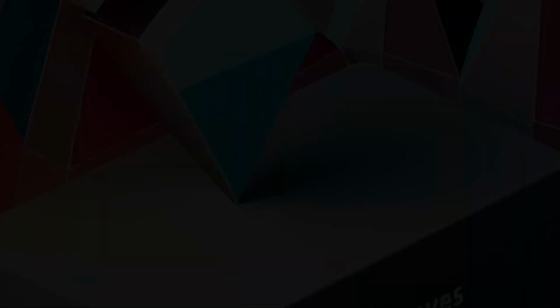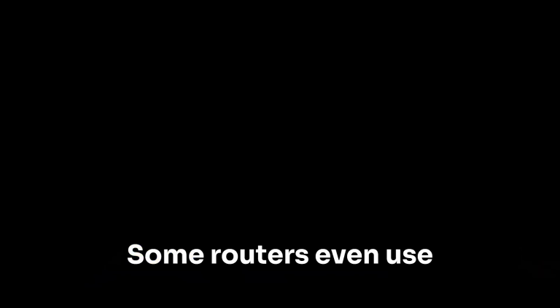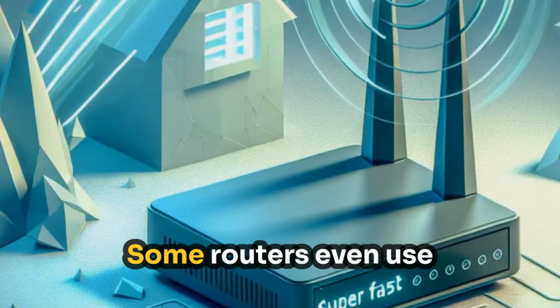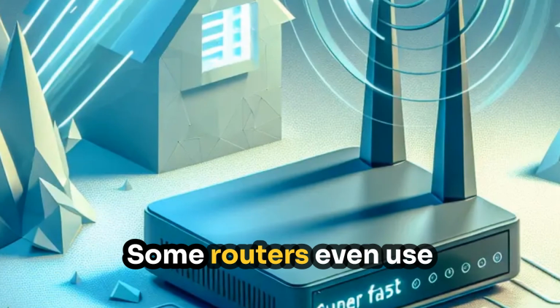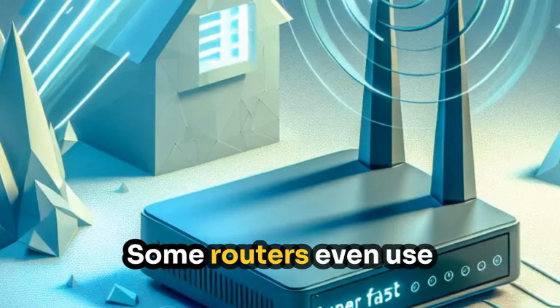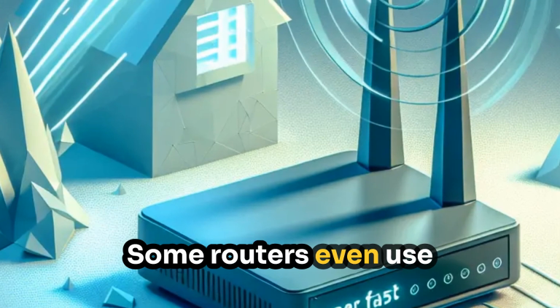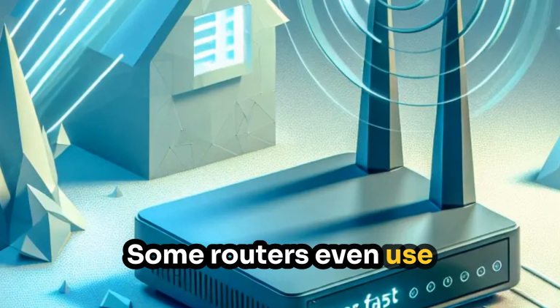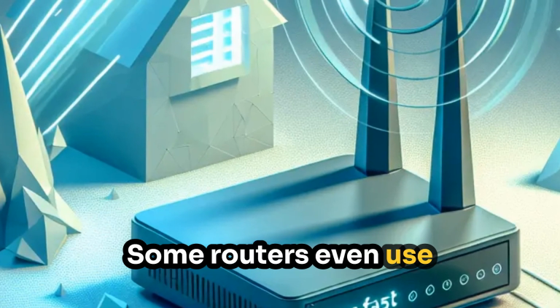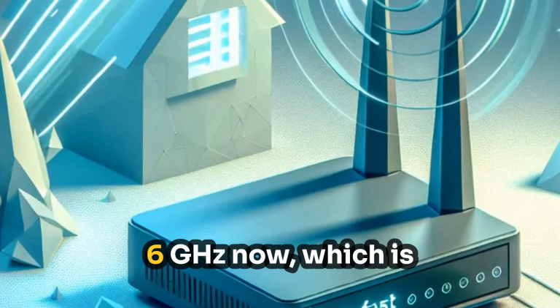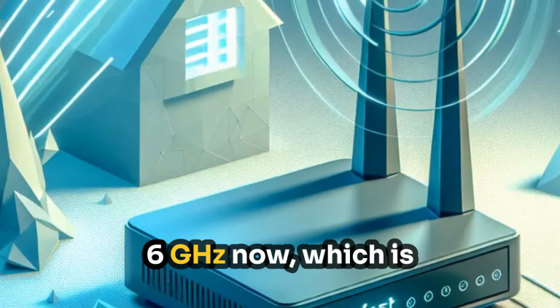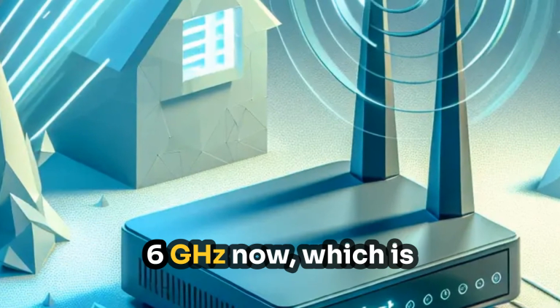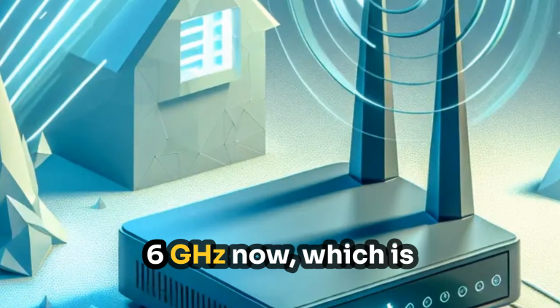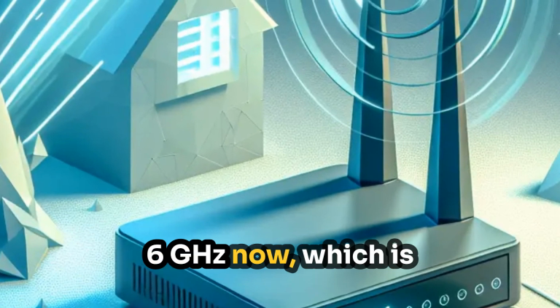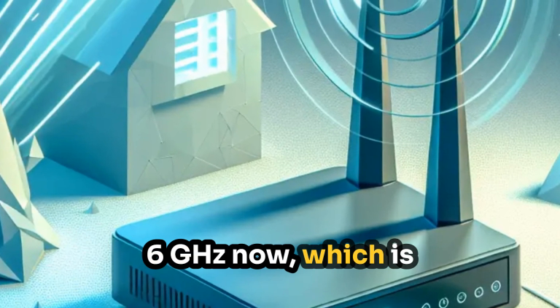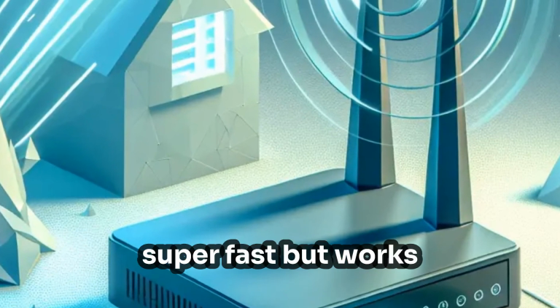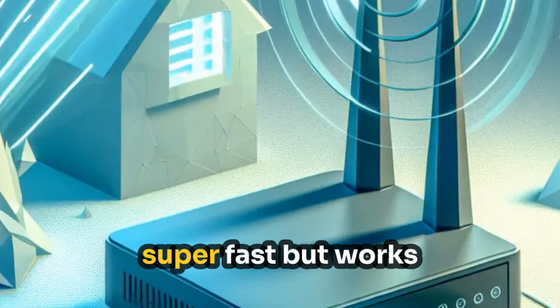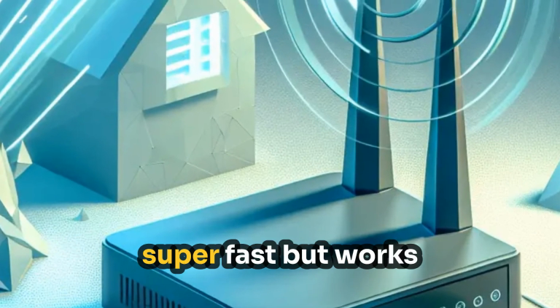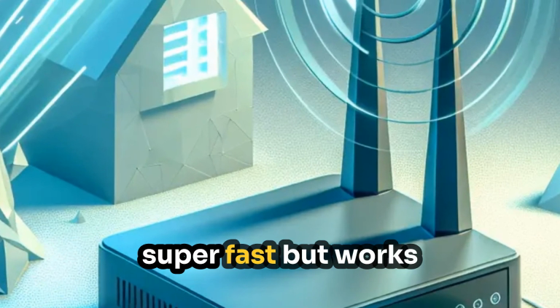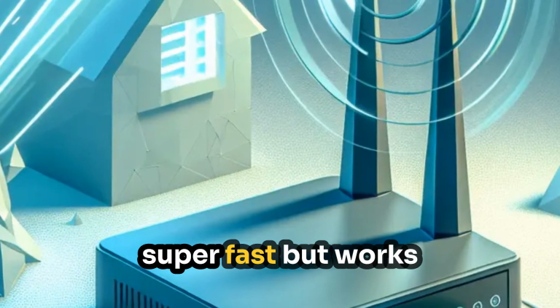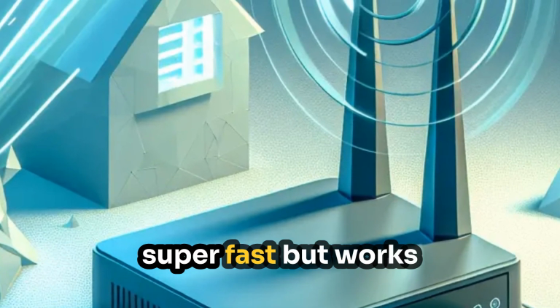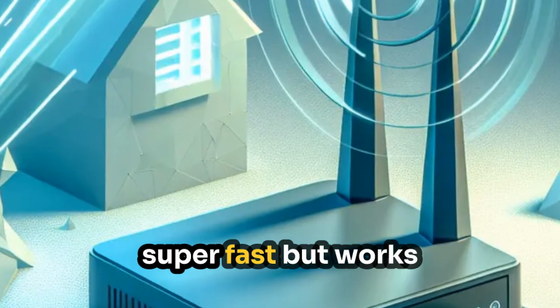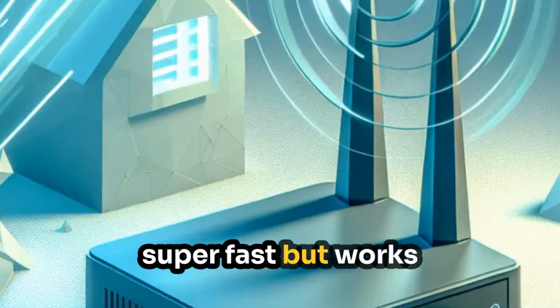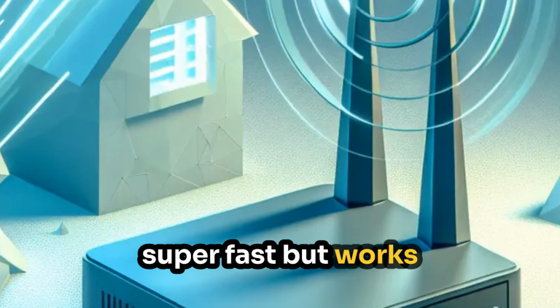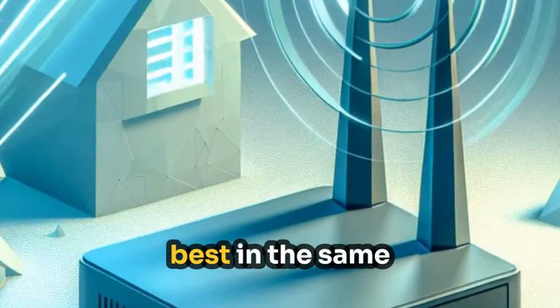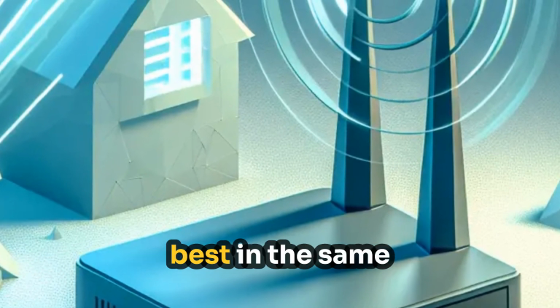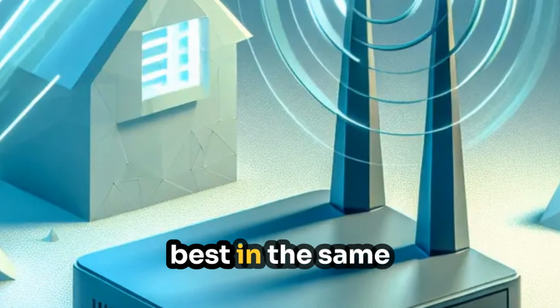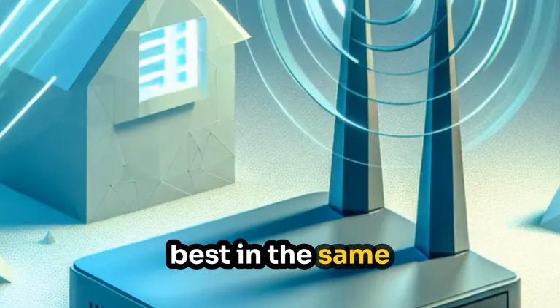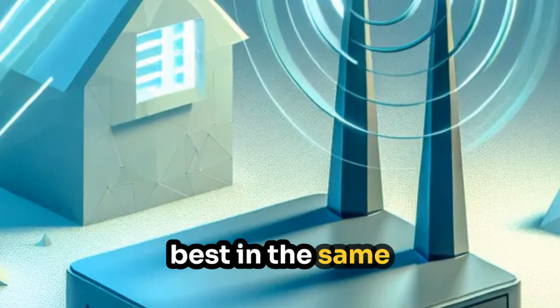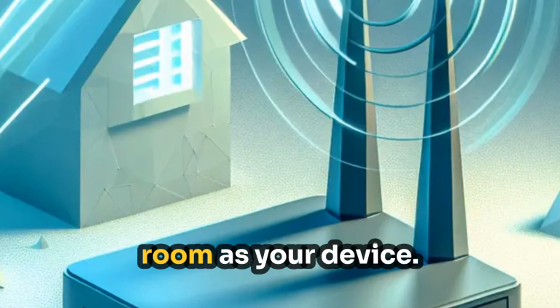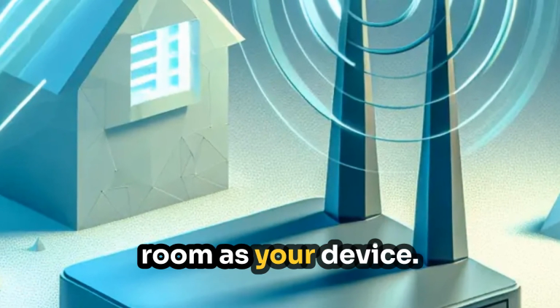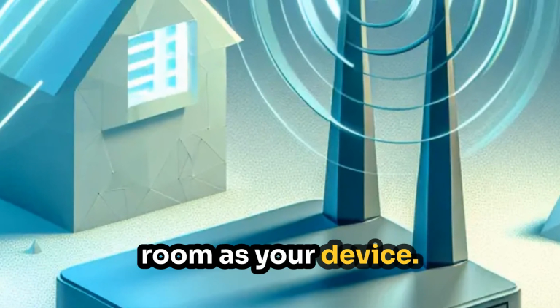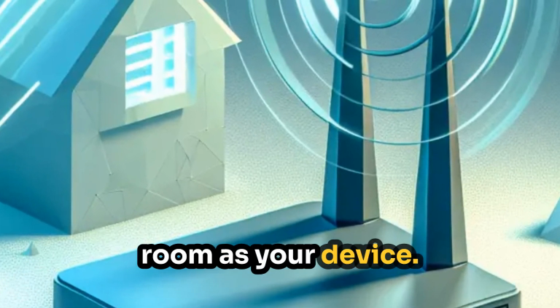Some routers even use 6 GHz now, which is super fast, but works best in the same room as your device.